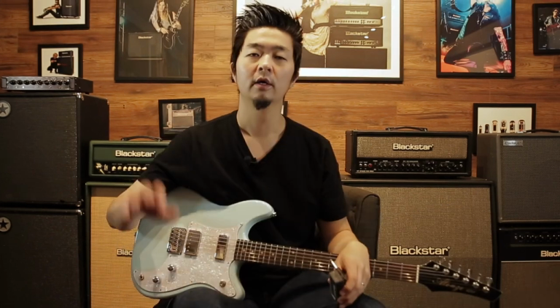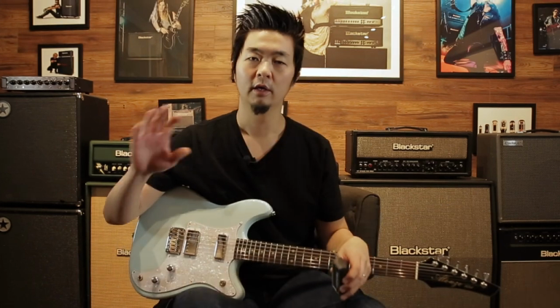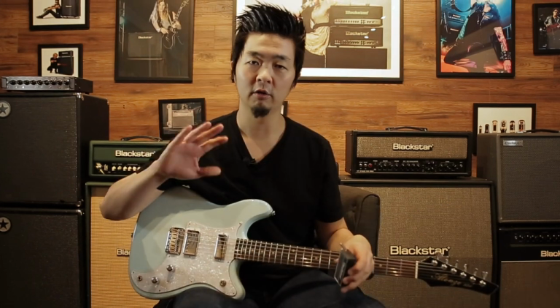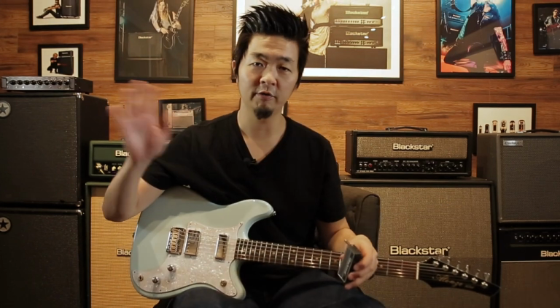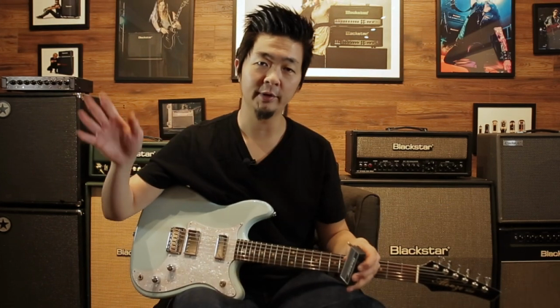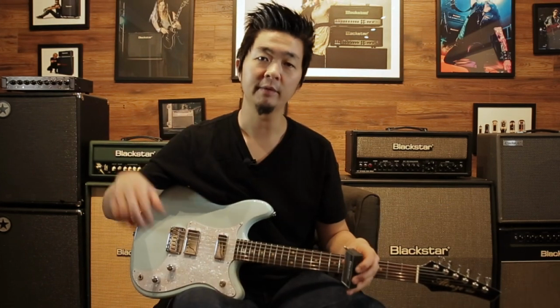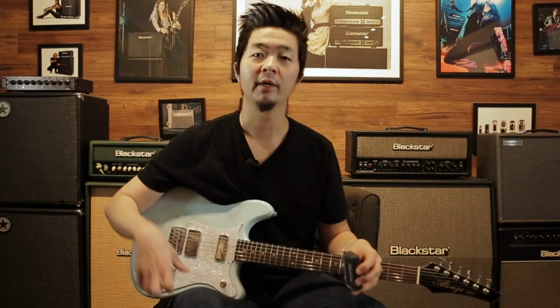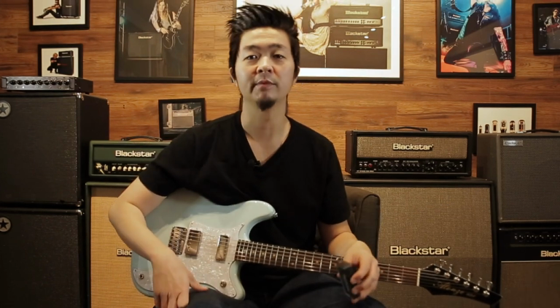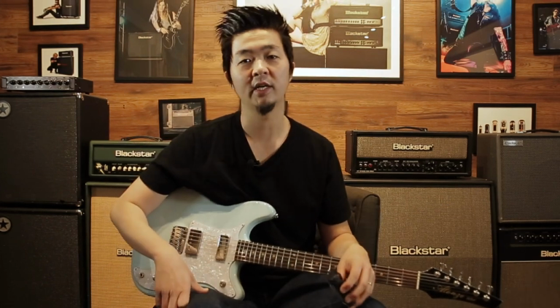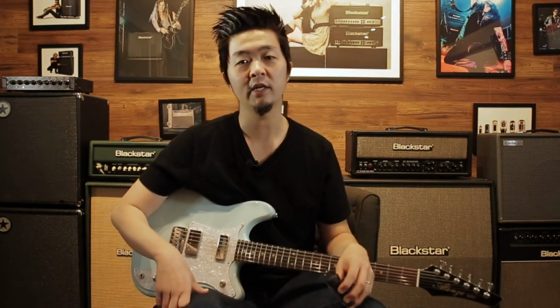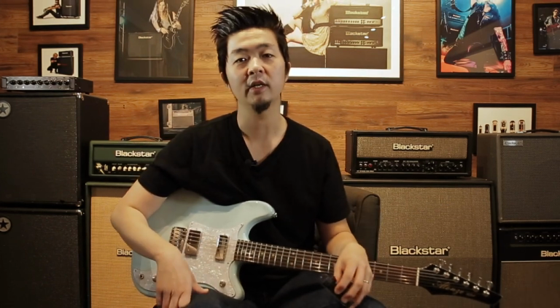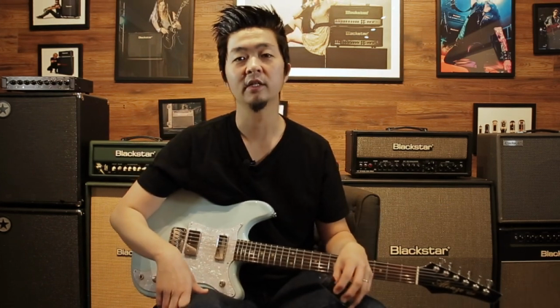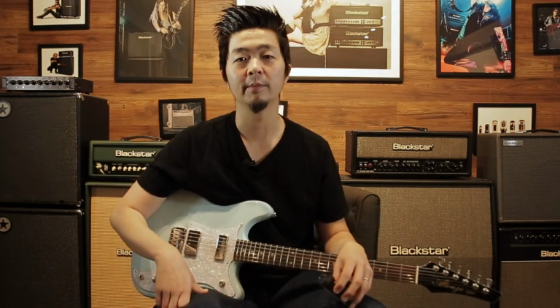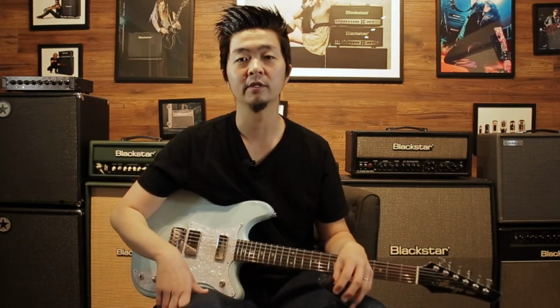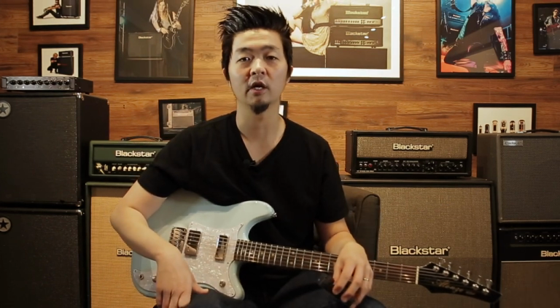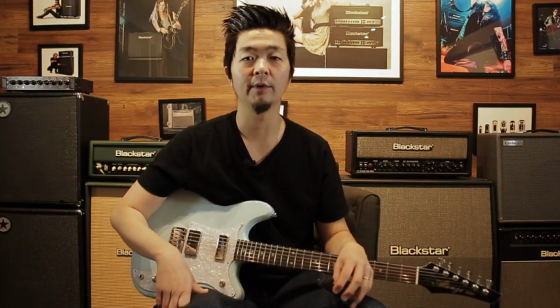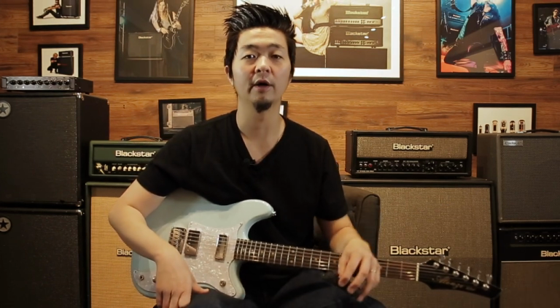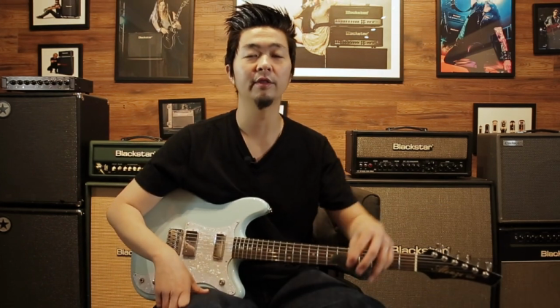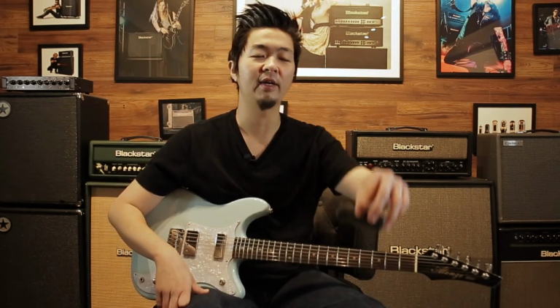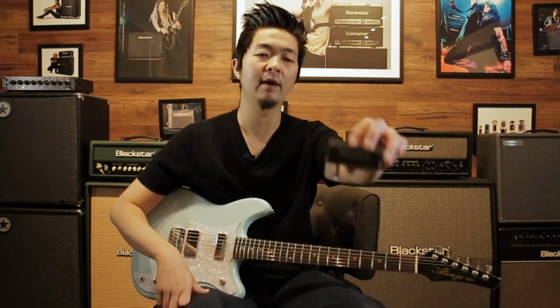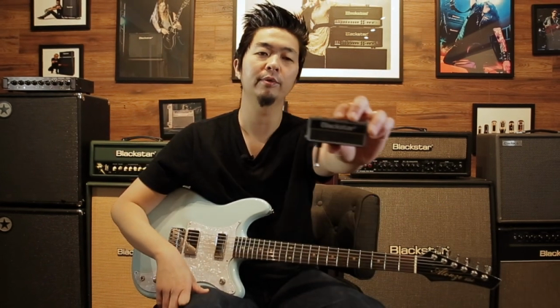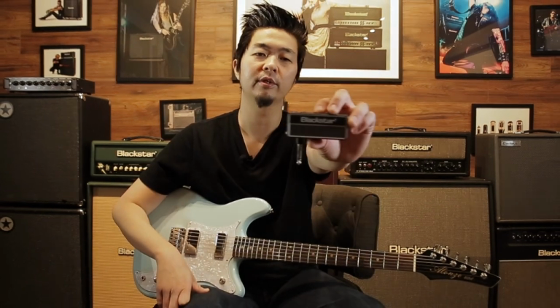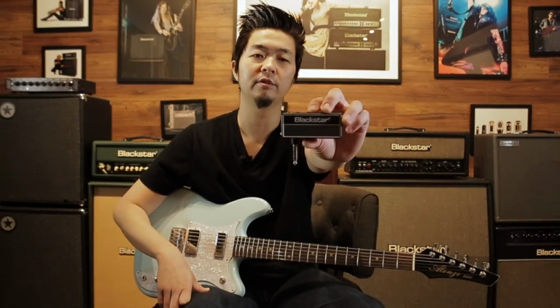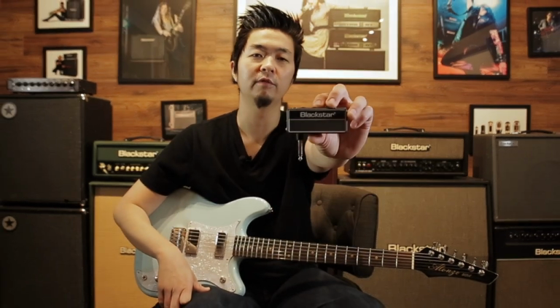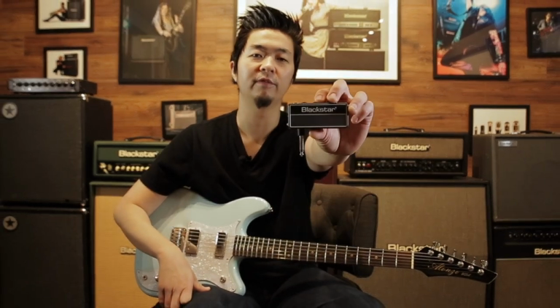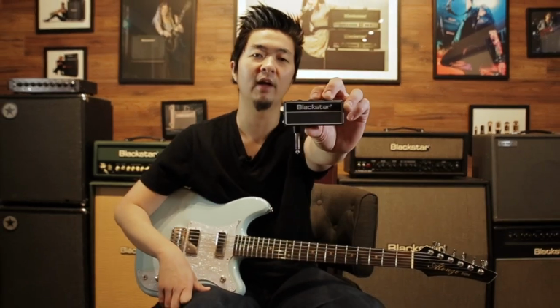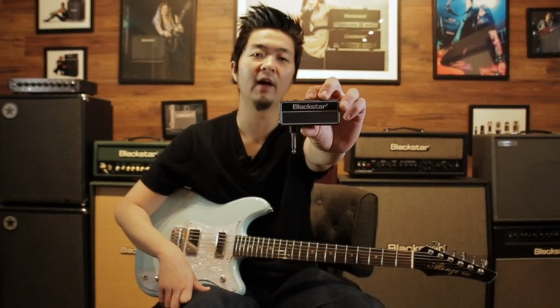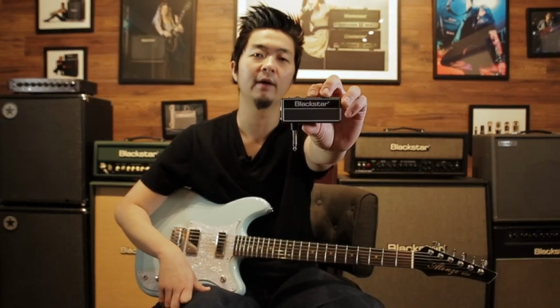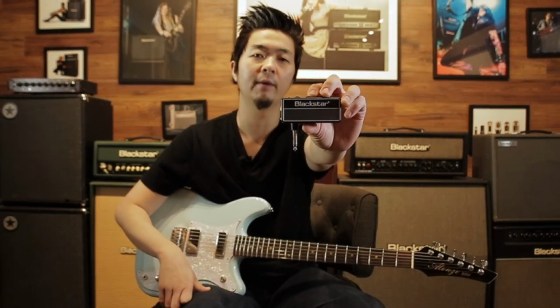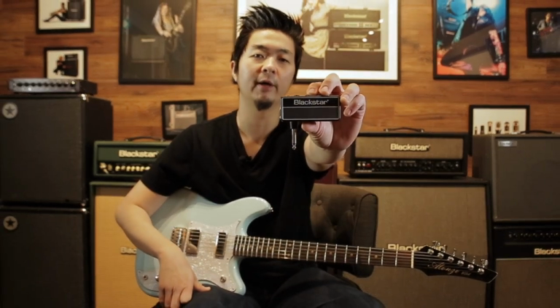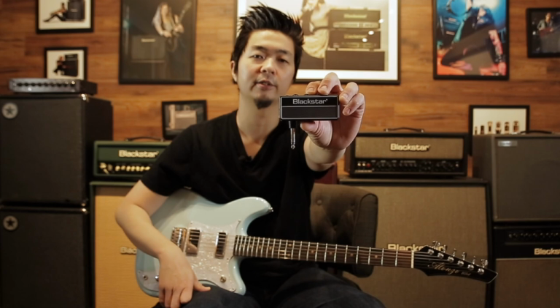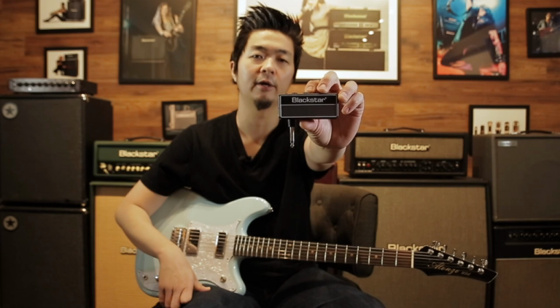Hello everybody, my name is Kenny and today I'm going to talk about the Amplug 2 Fly by Blackstar.